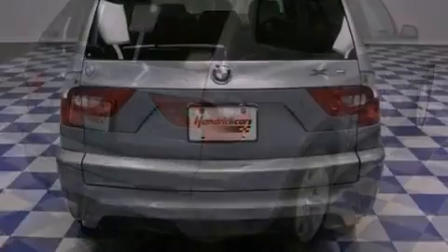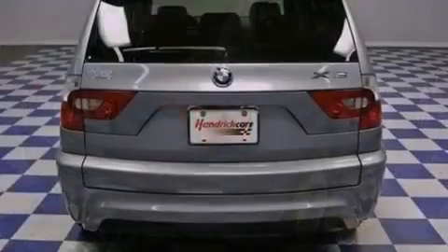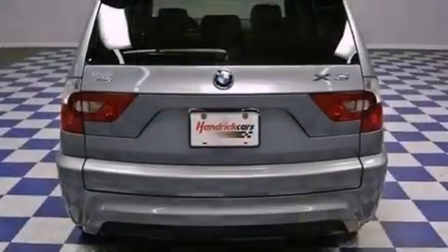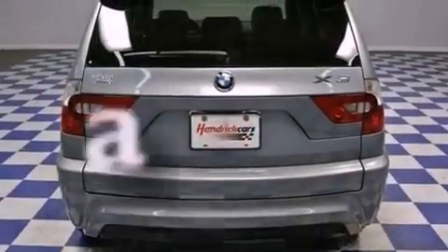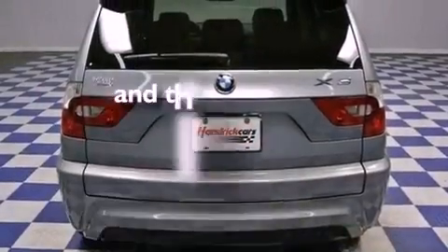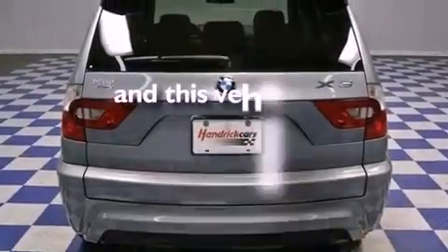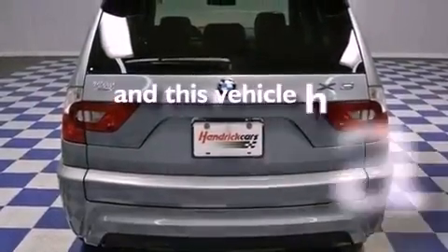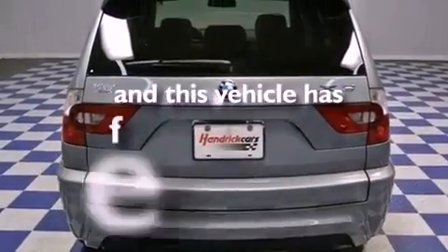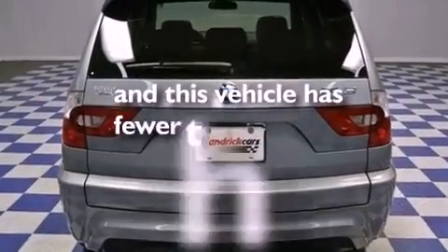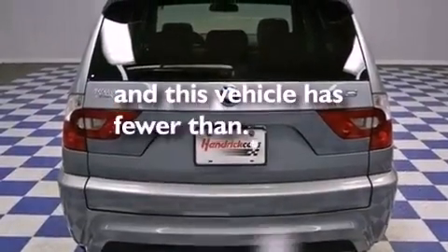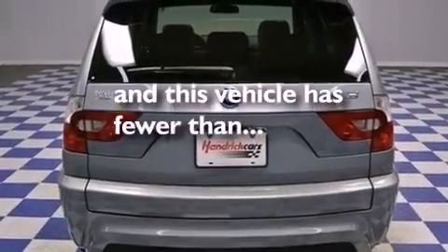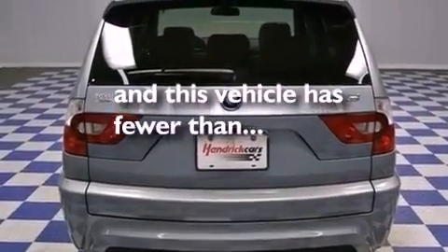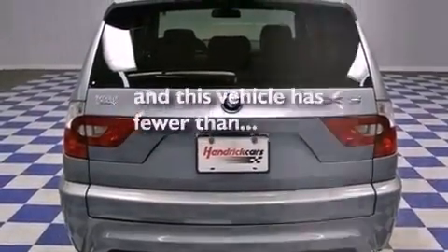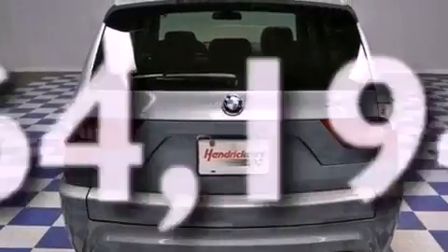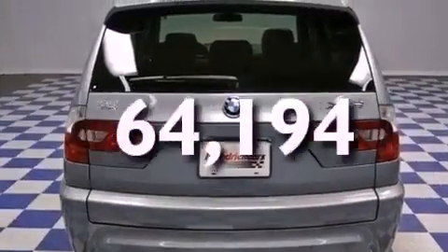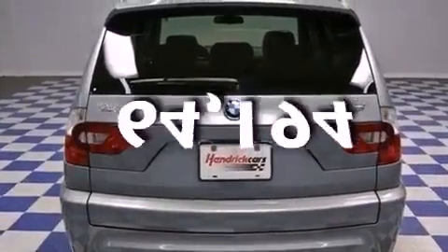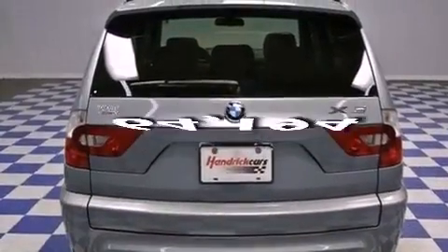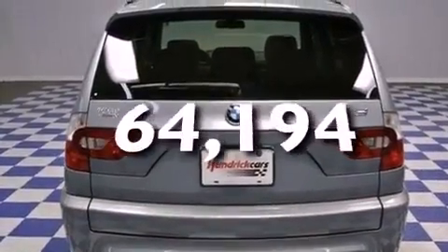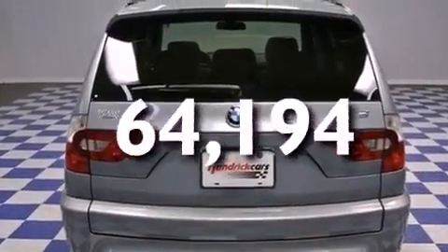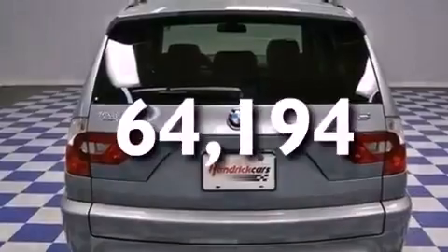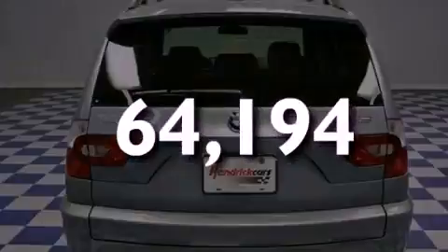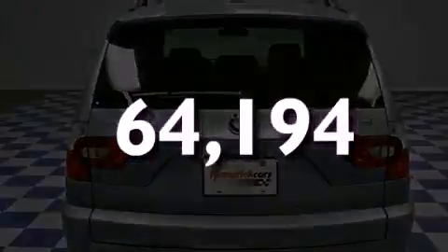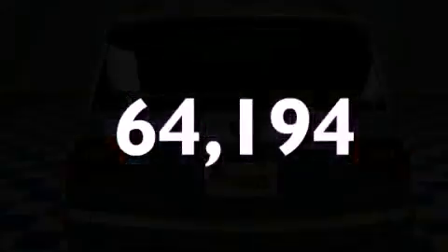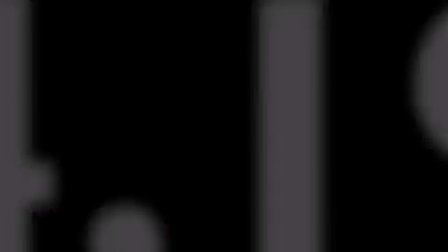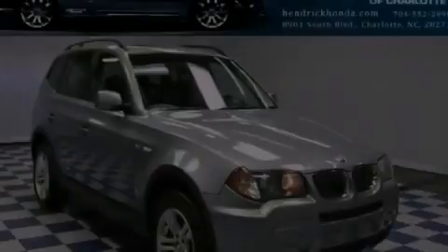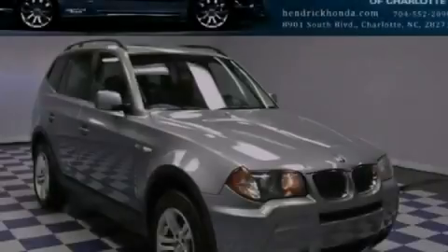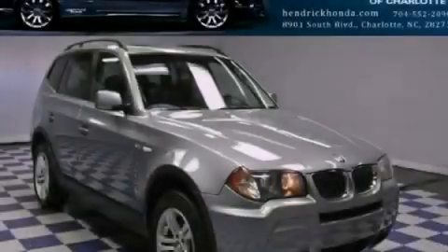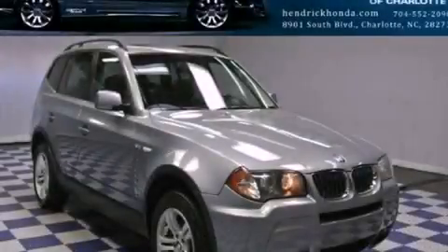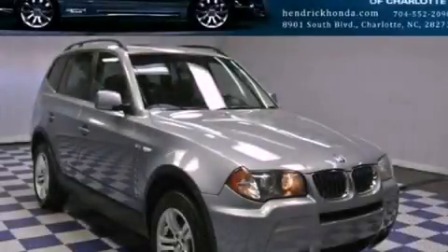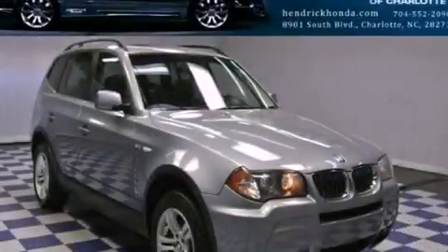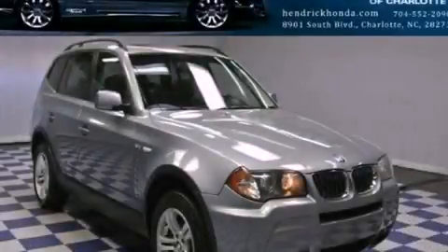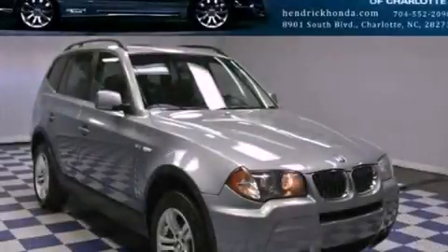Anti-lock braking system is also included. This vehicle has fewer than 65,000 miles on the odometer. Please call today to reserve this vehicle for a test drive.